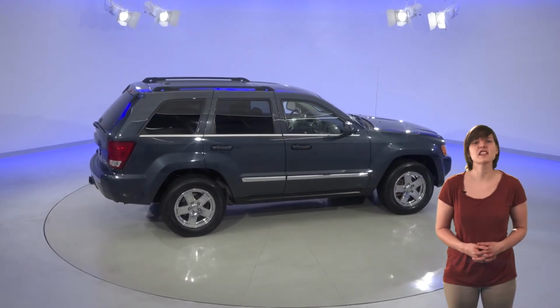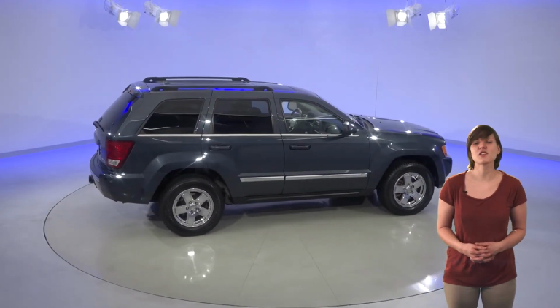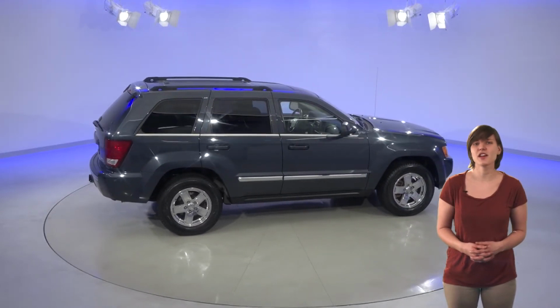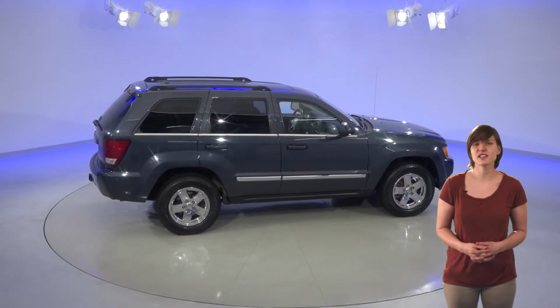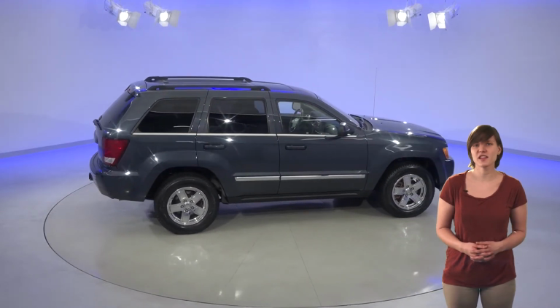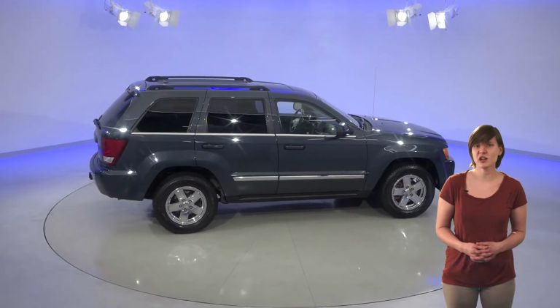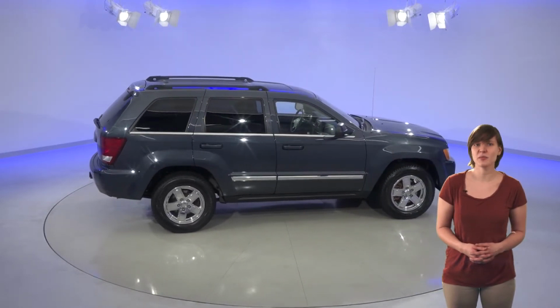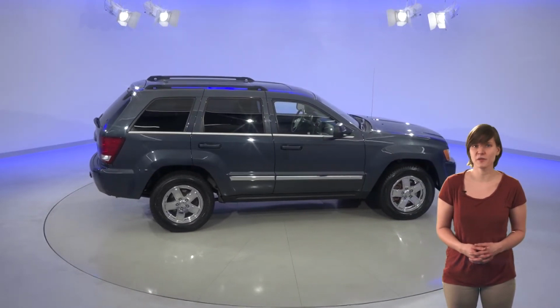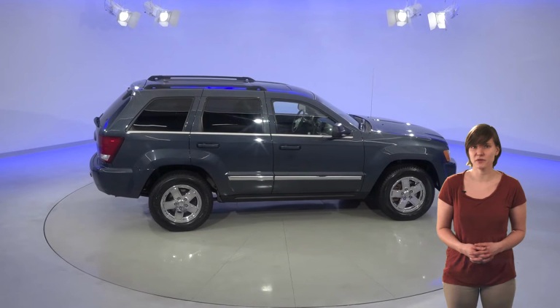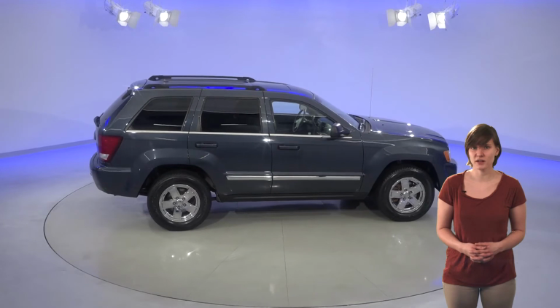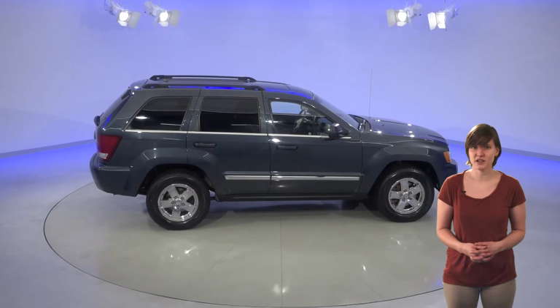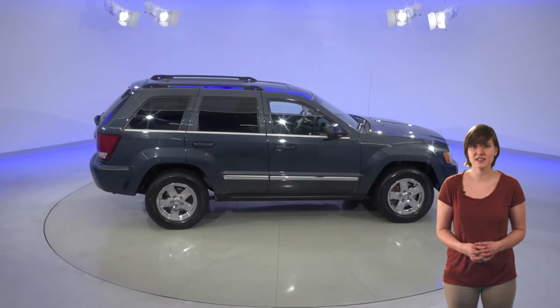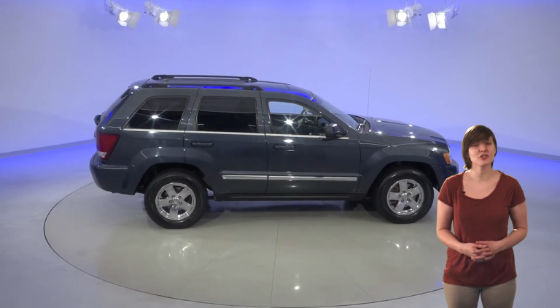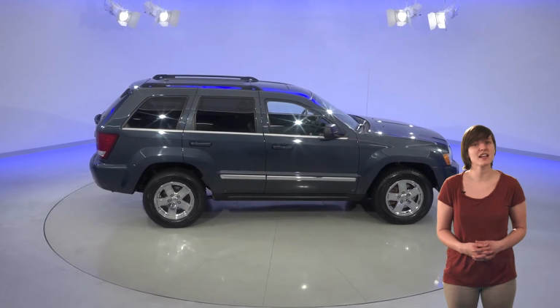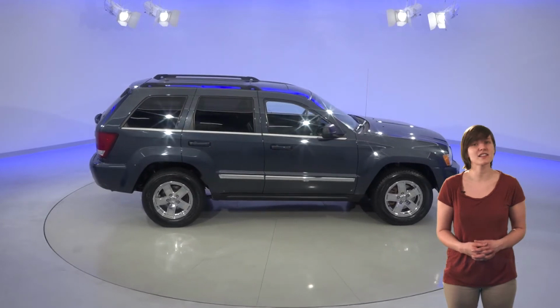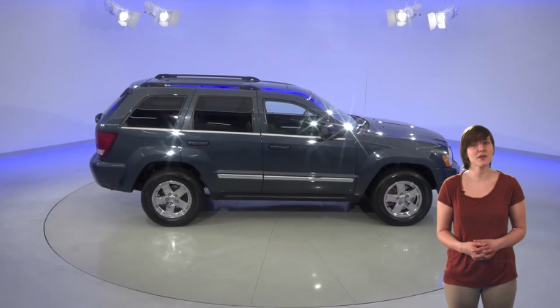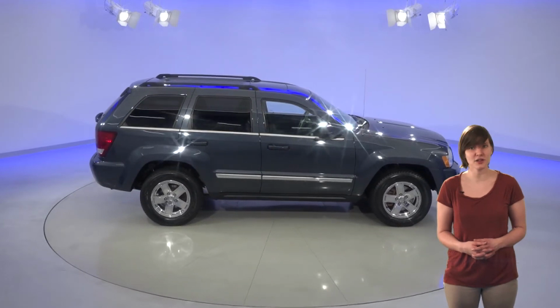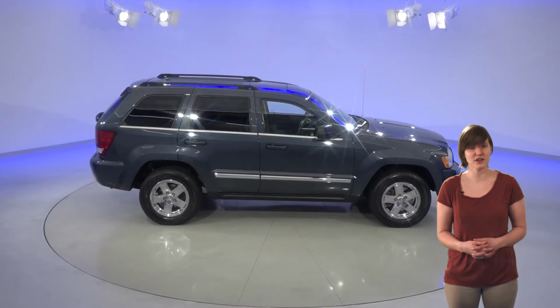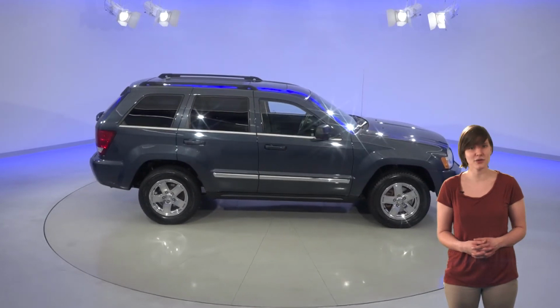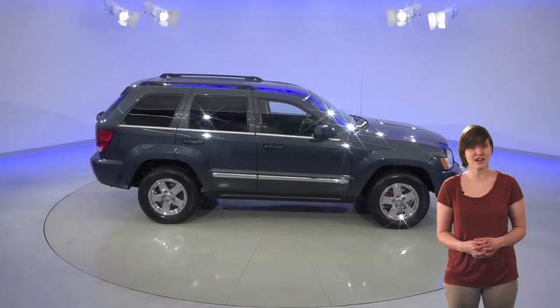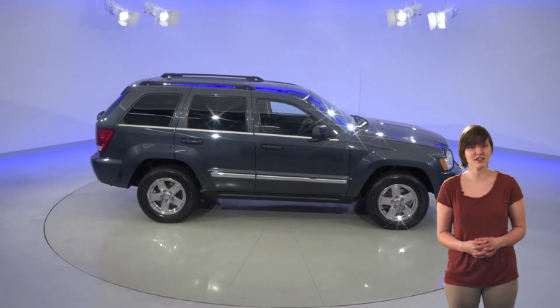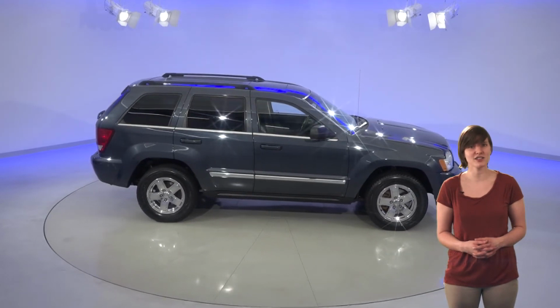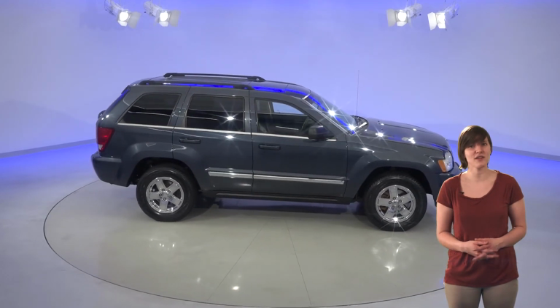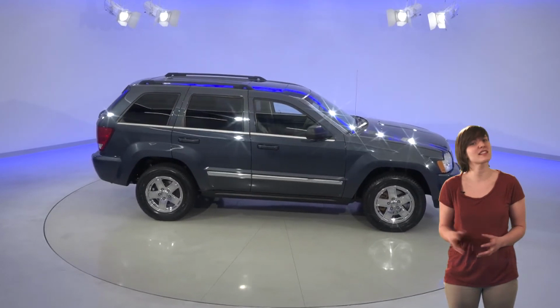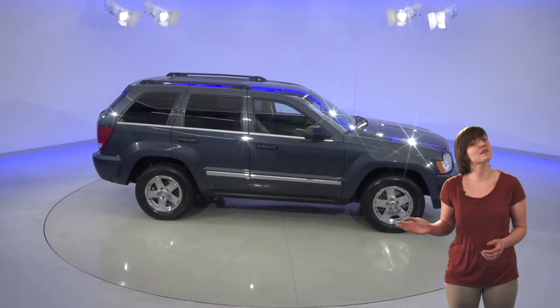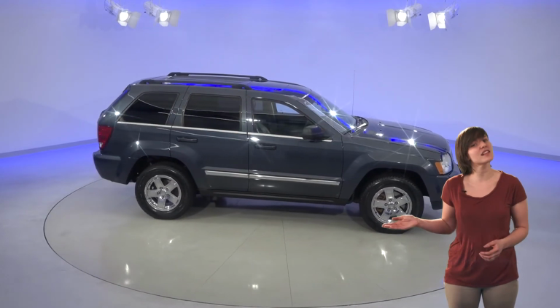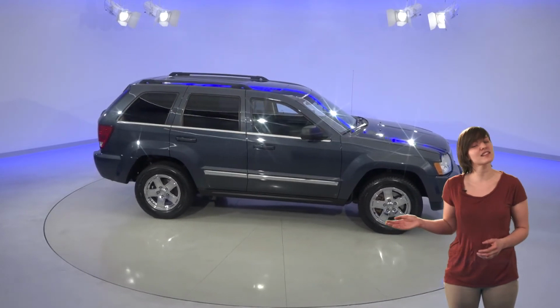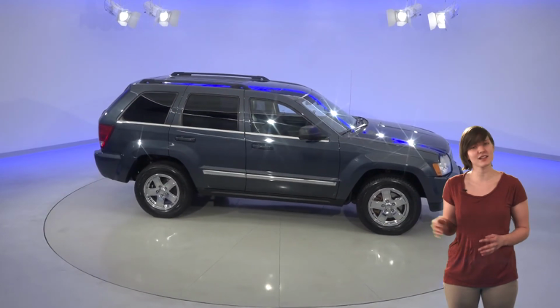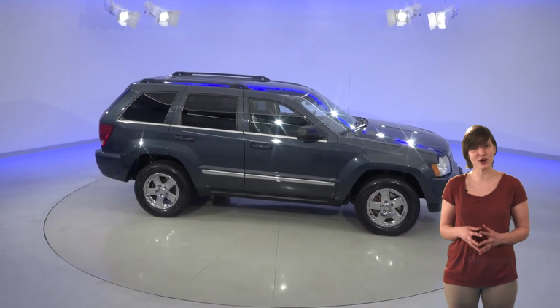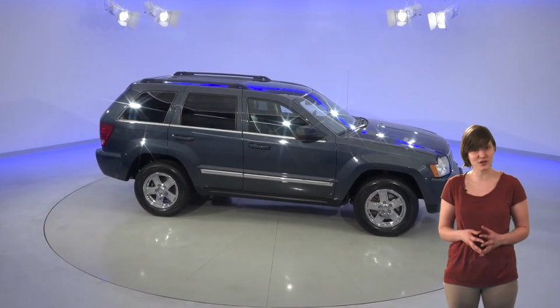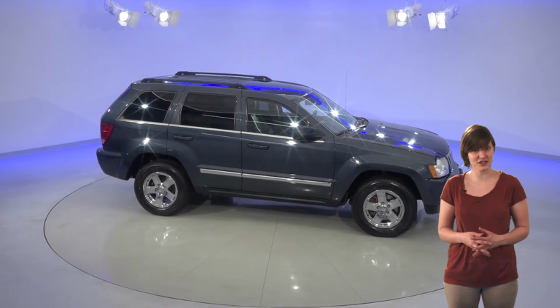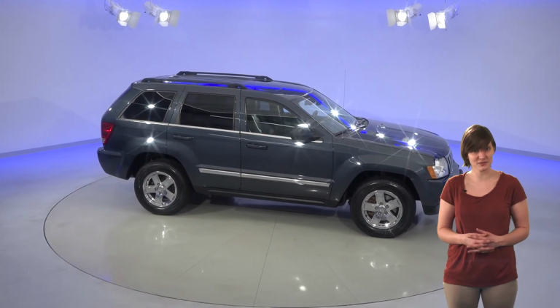This versatile SUV is going to be perfect for all of your needs, so check it out today with our free 48-hour test drive and see if this is the car for you.